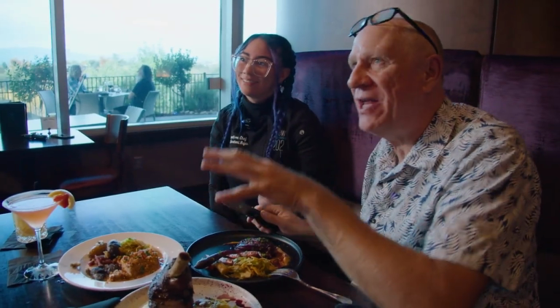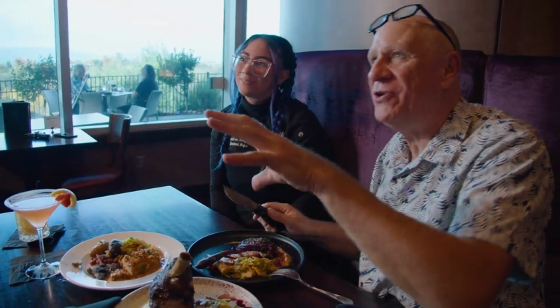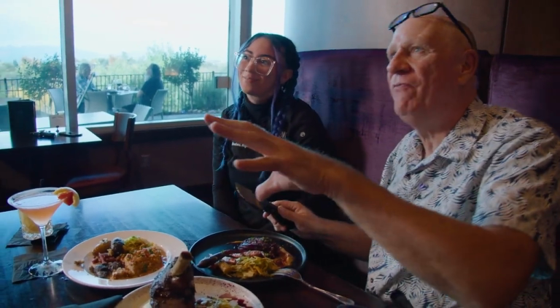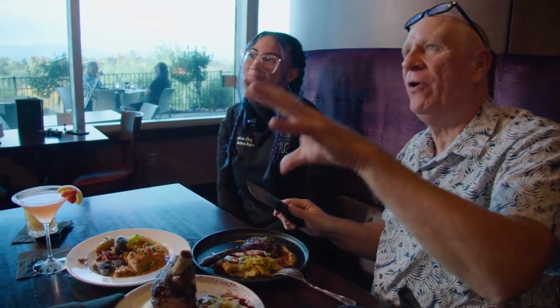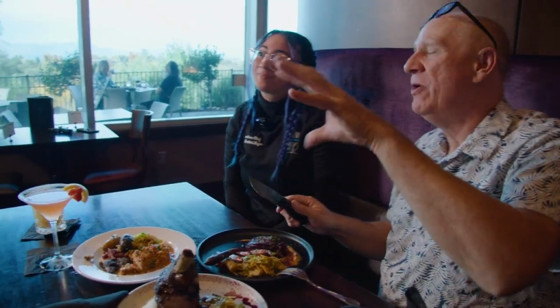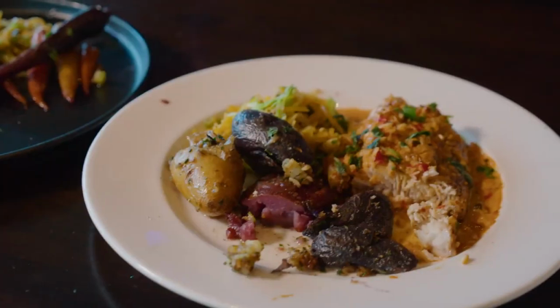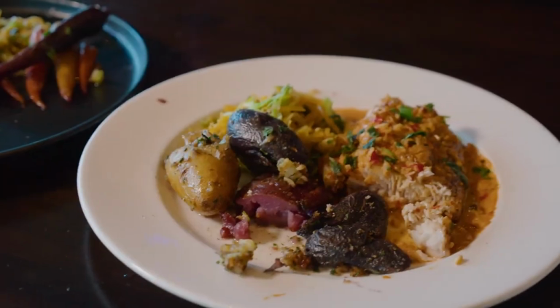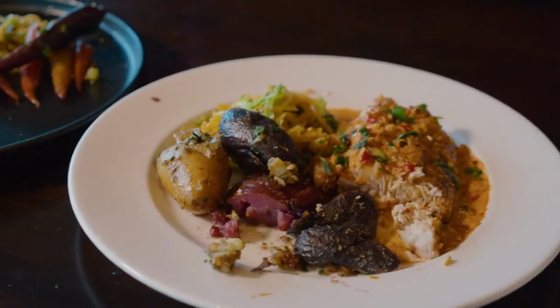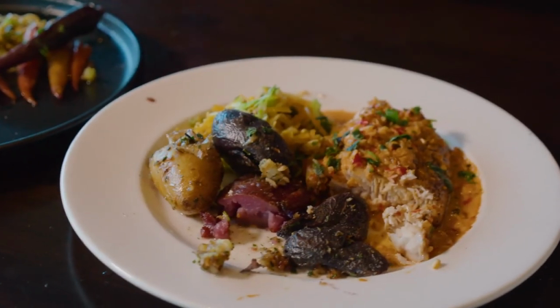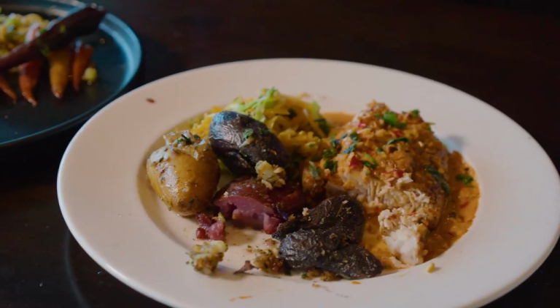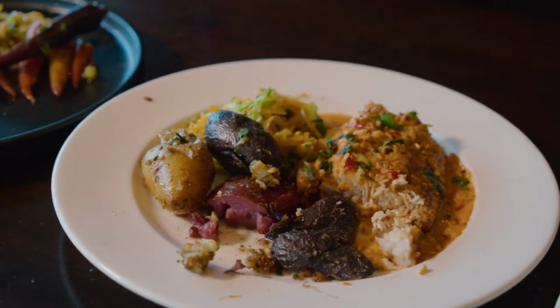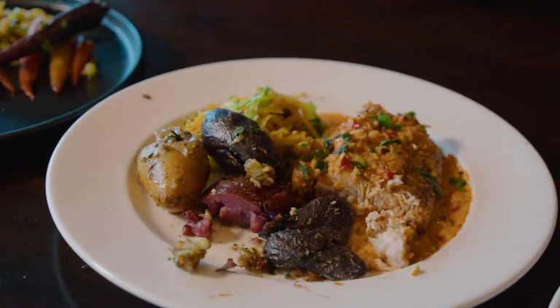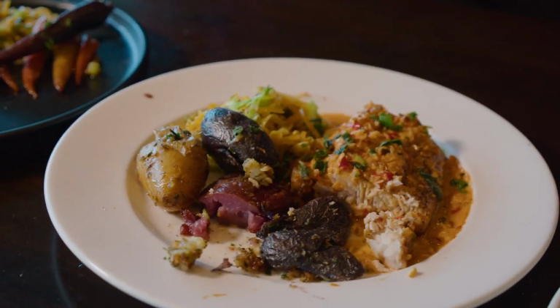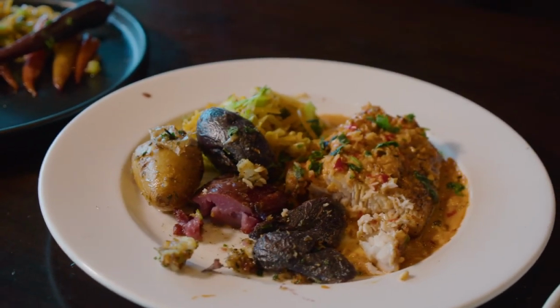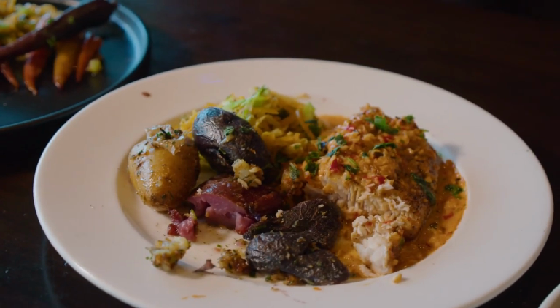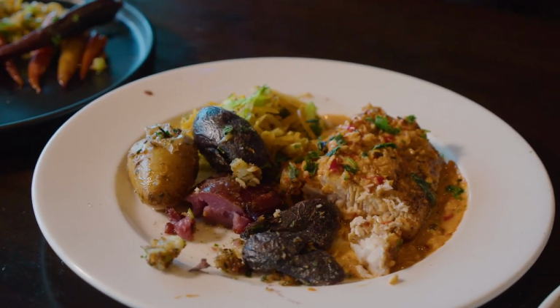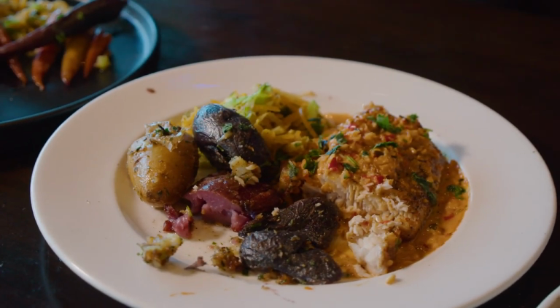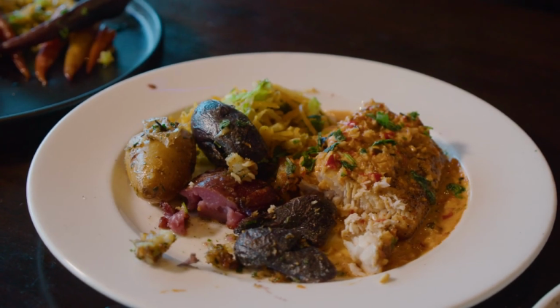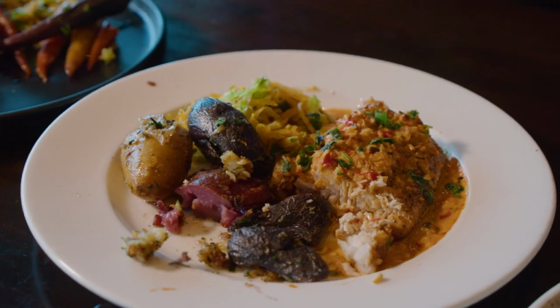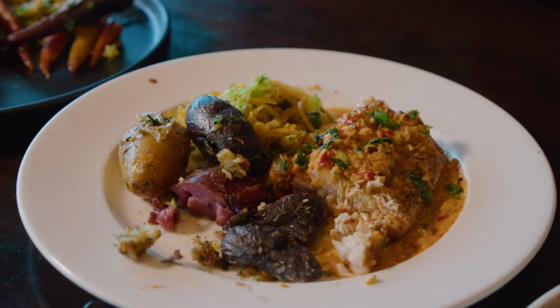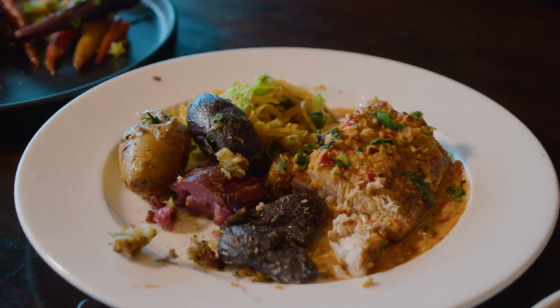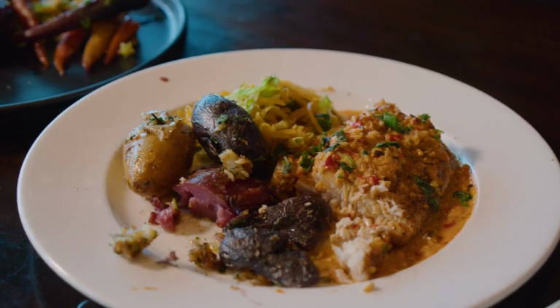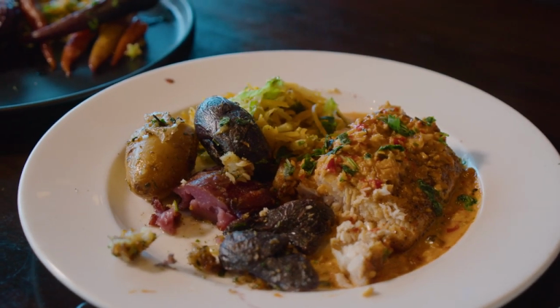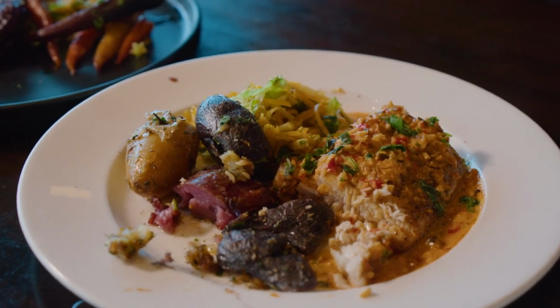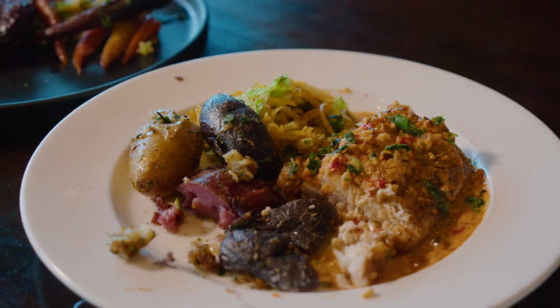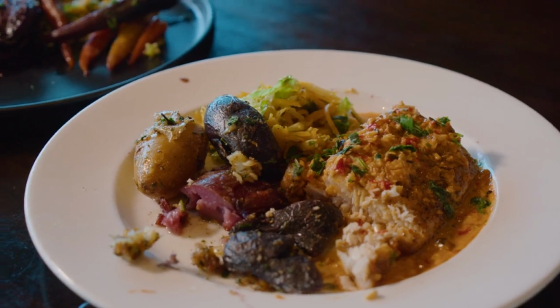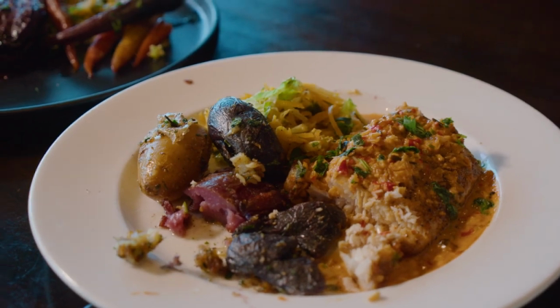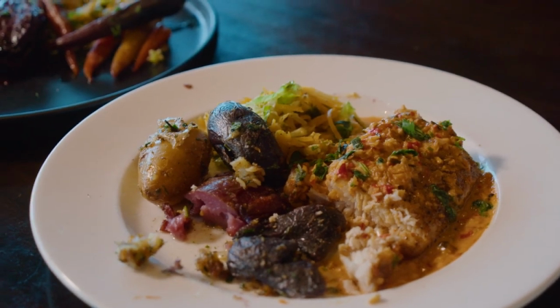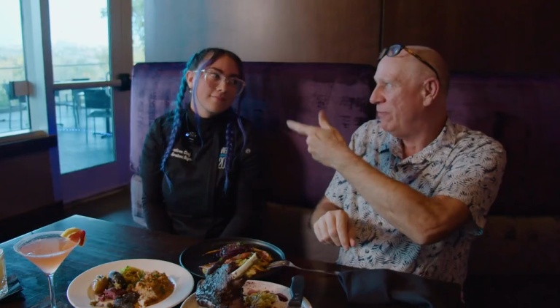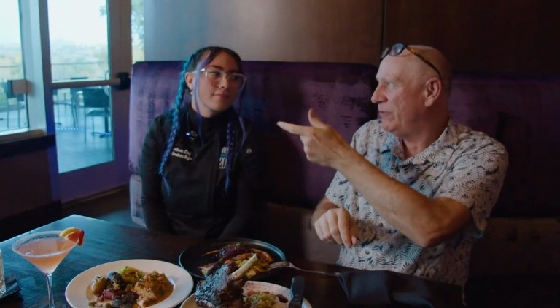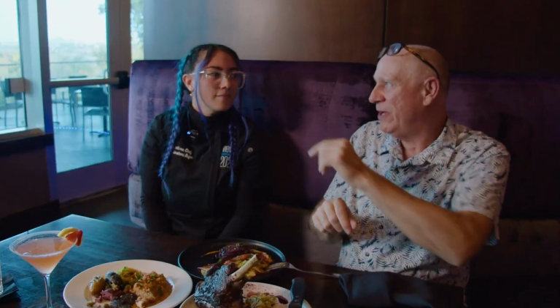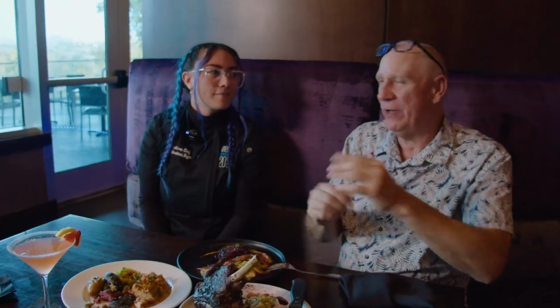Stay tuned for Face Behind the Plate. Rating buzz right here until a couple weeks or so — we'll do another one.